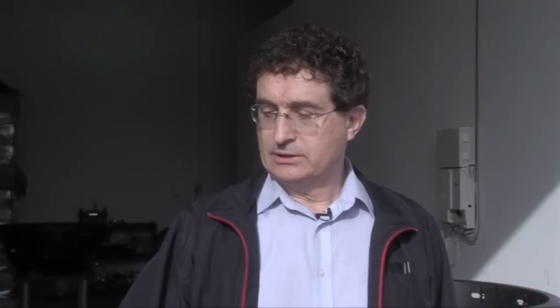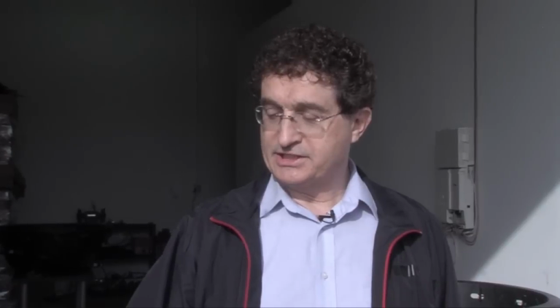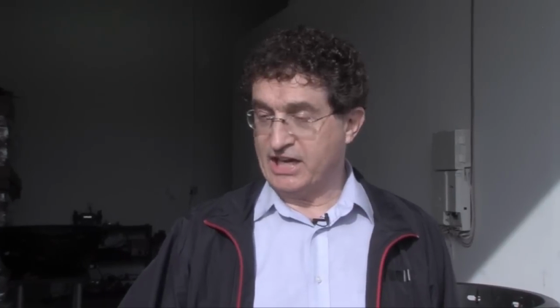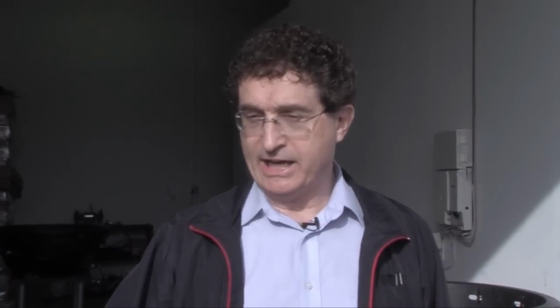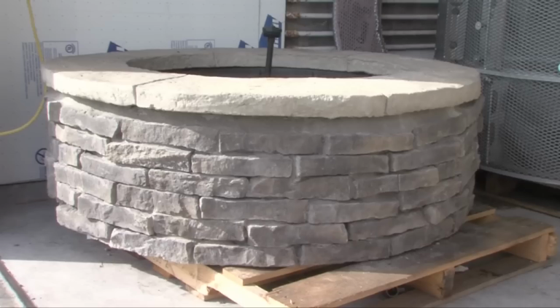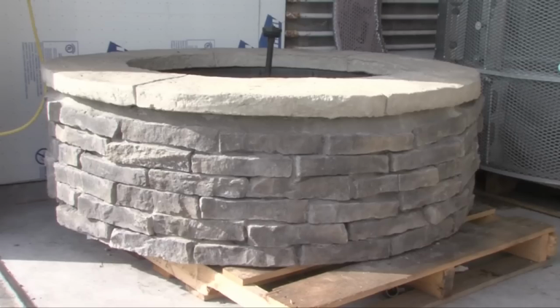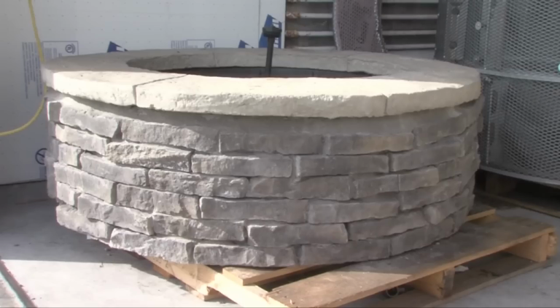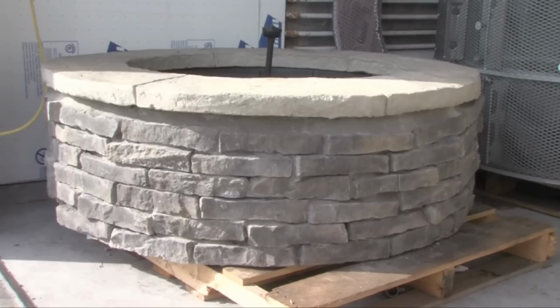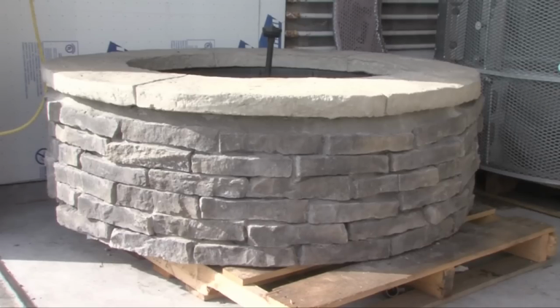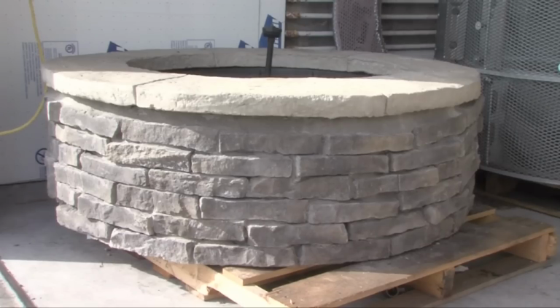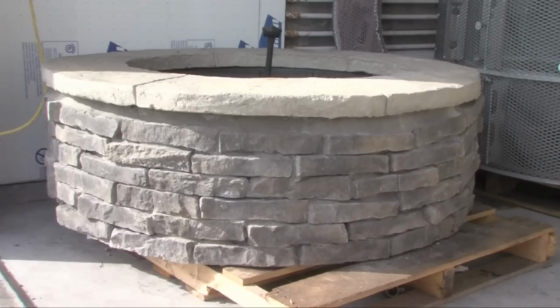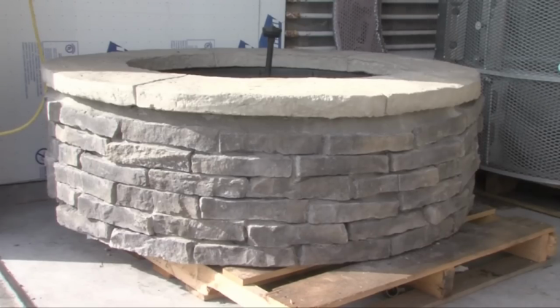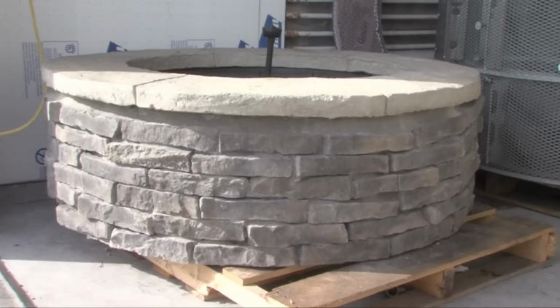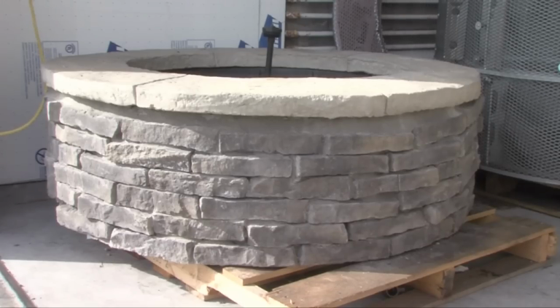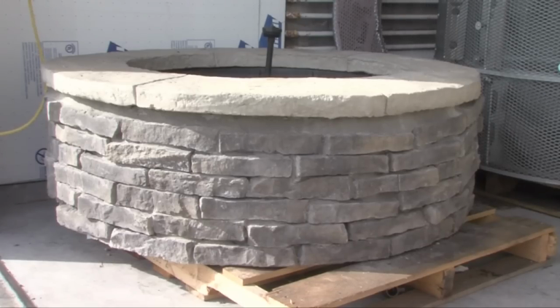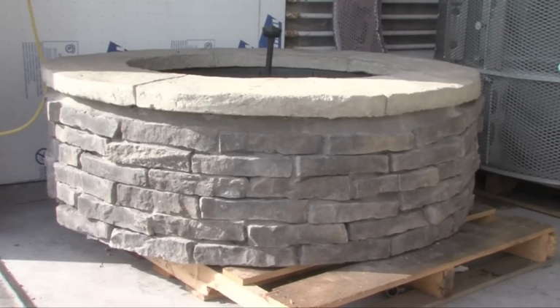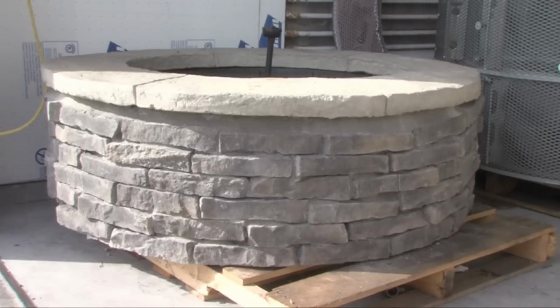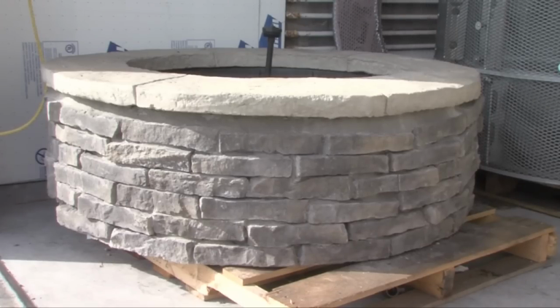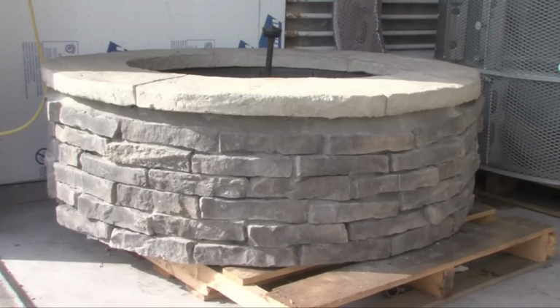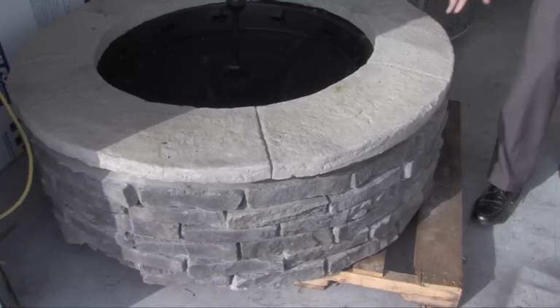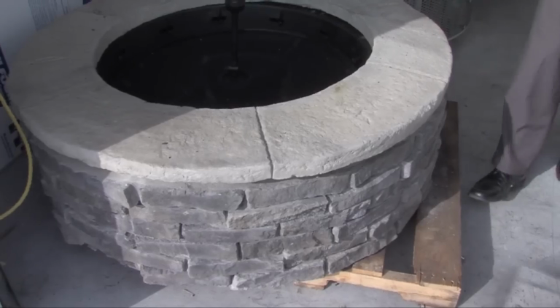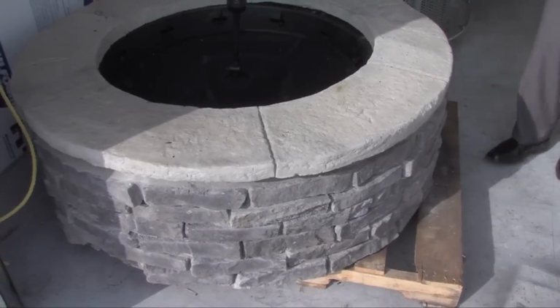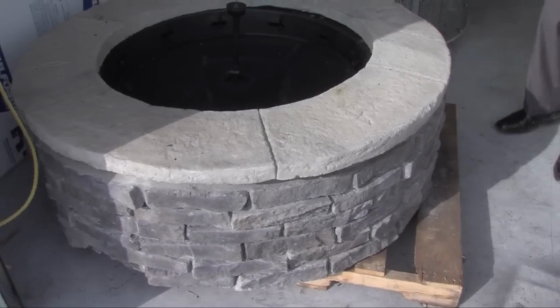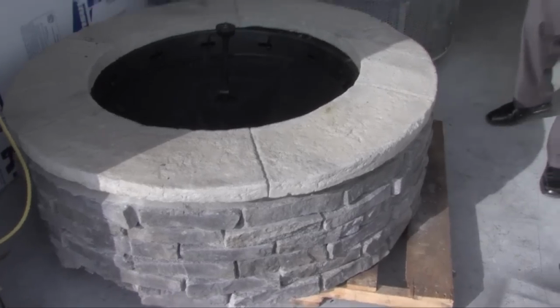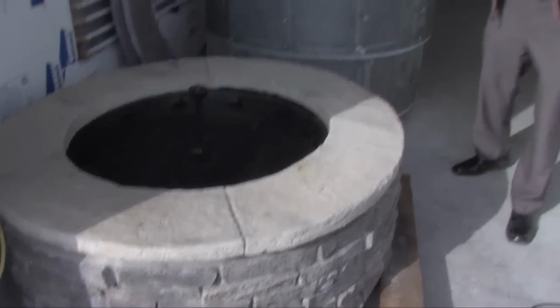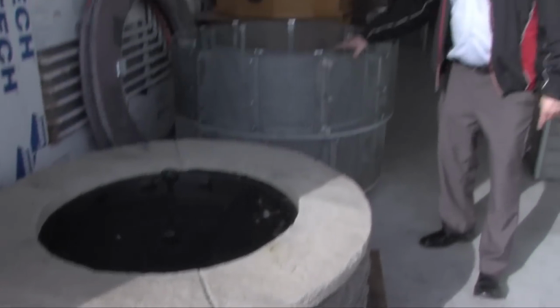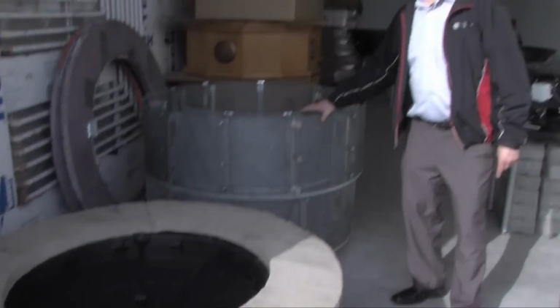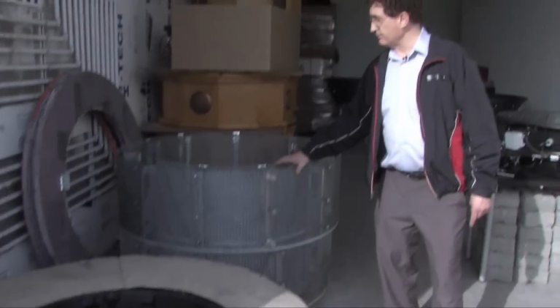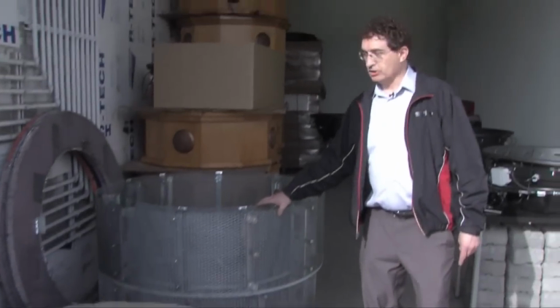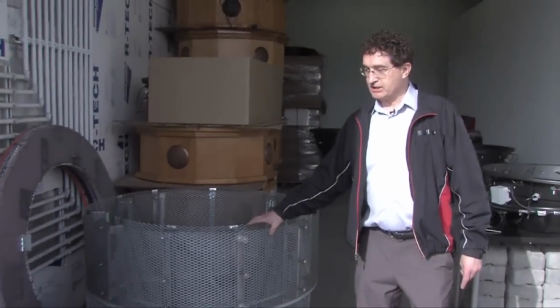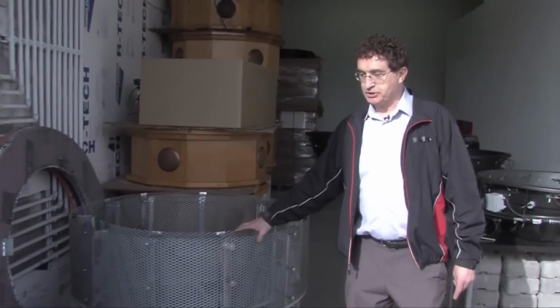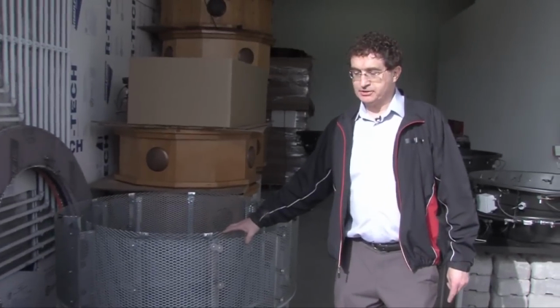This is the high-end model, locally made out of stone and concrete. It's very sturdy. It's built on this frame. It'll last for years.